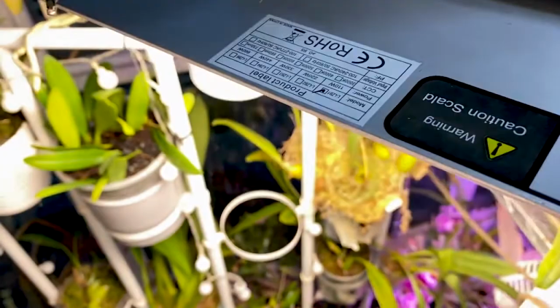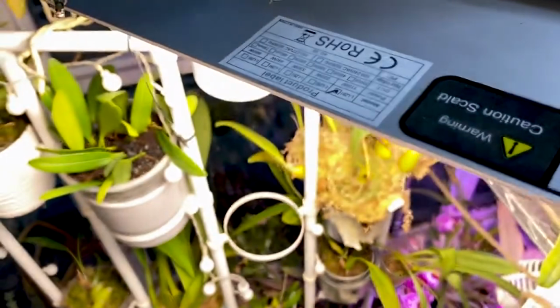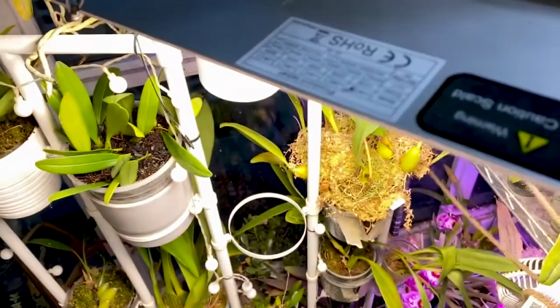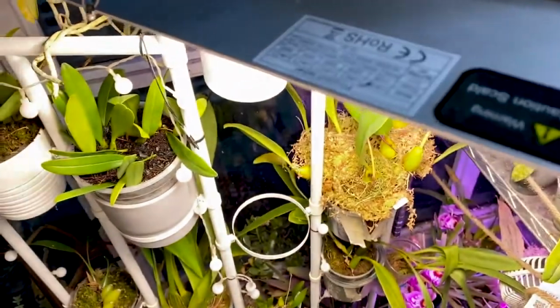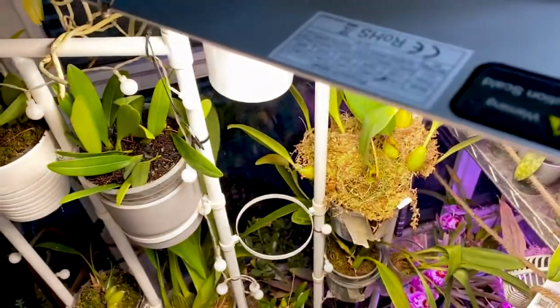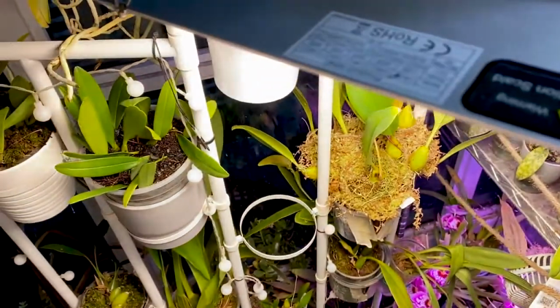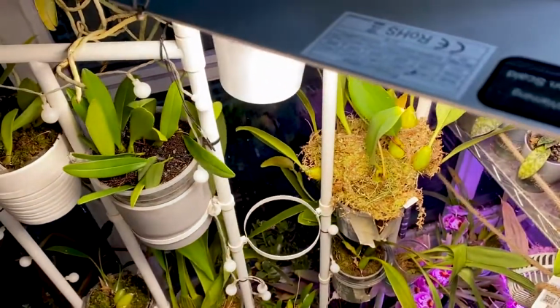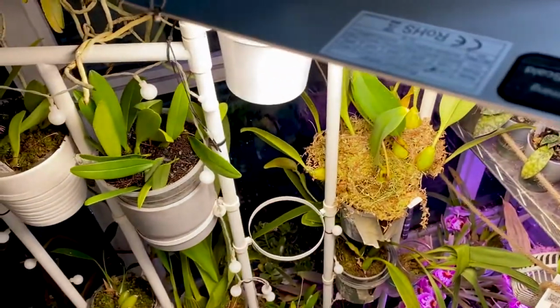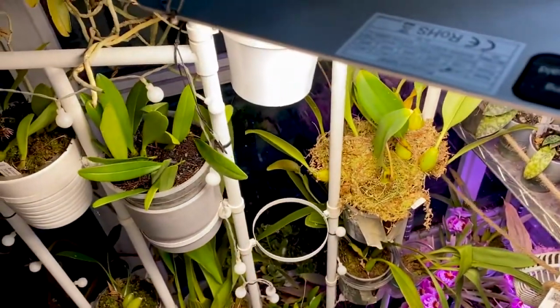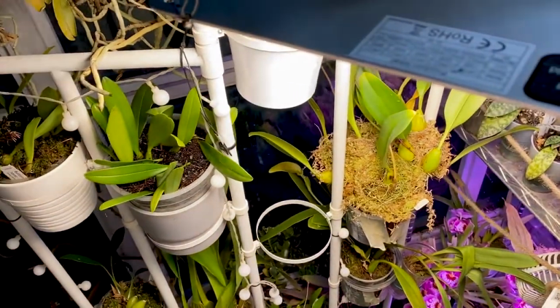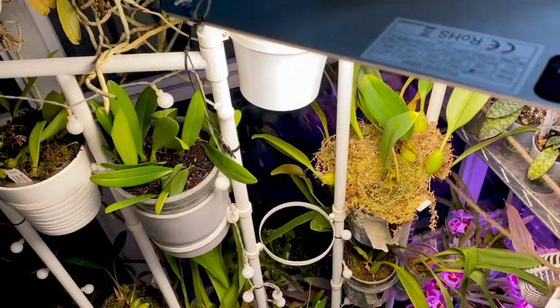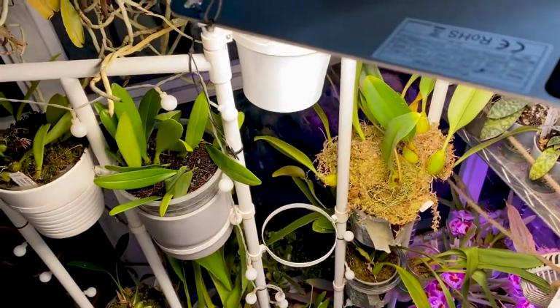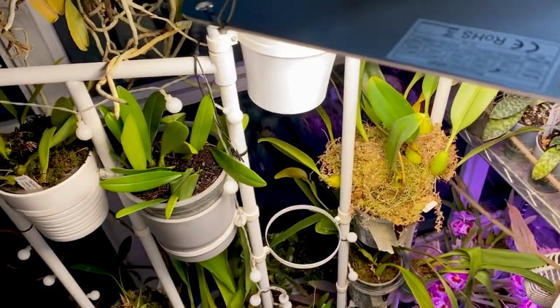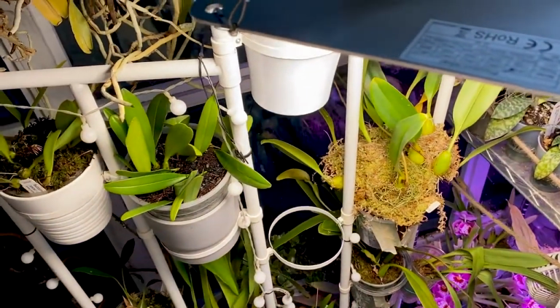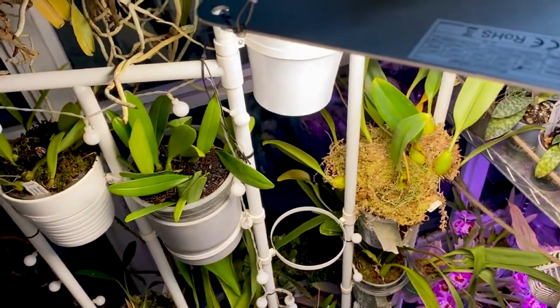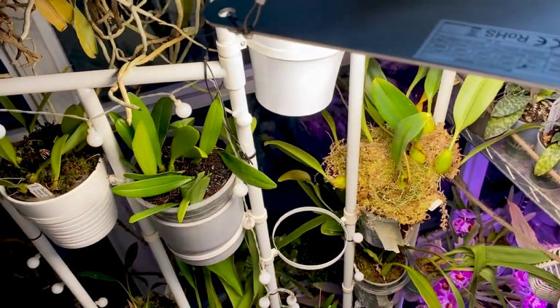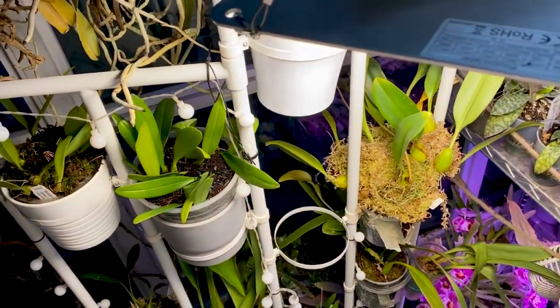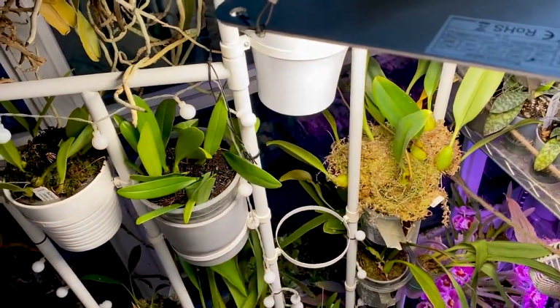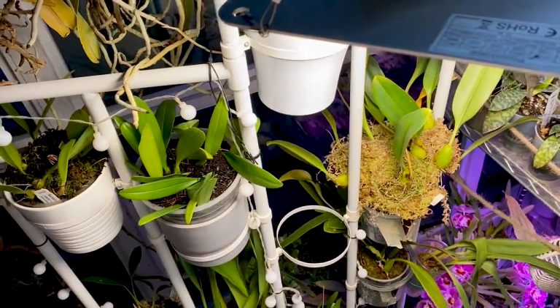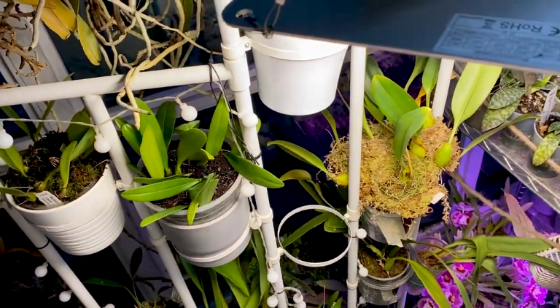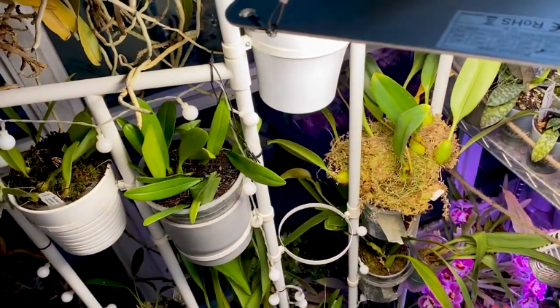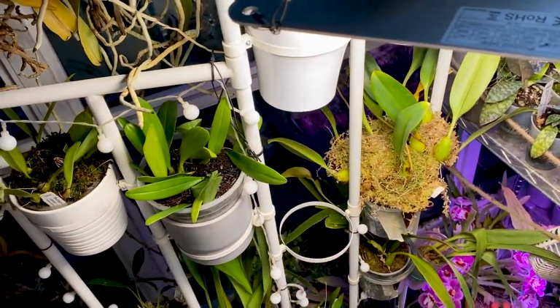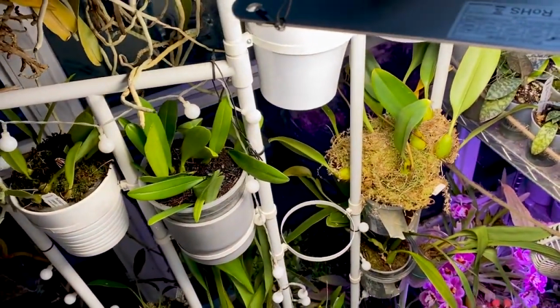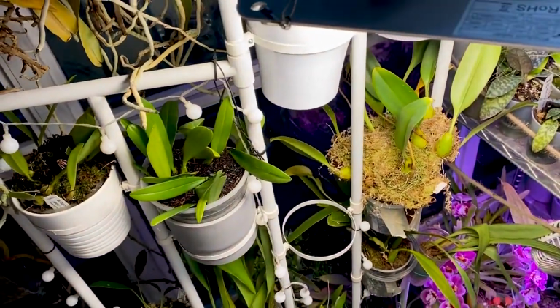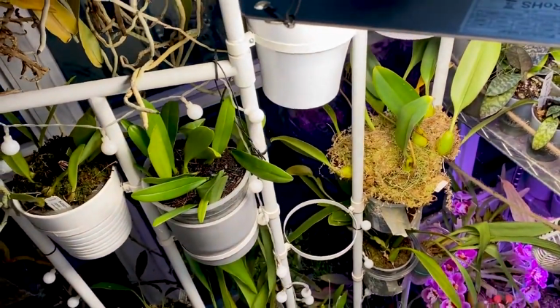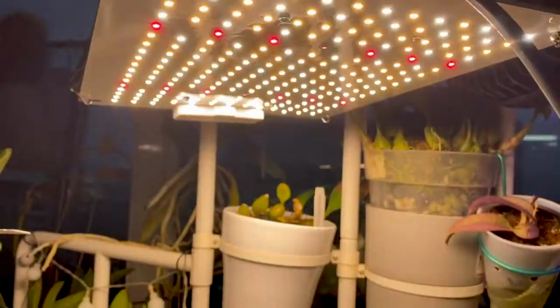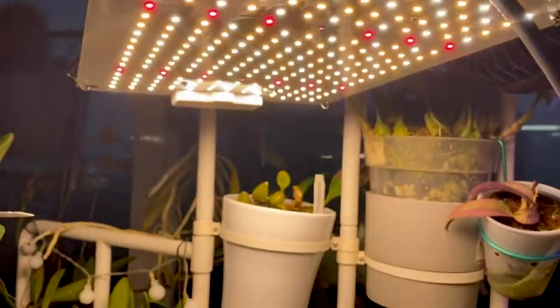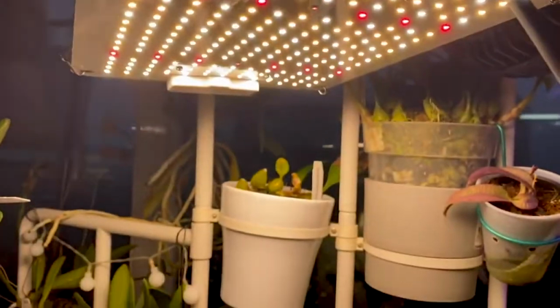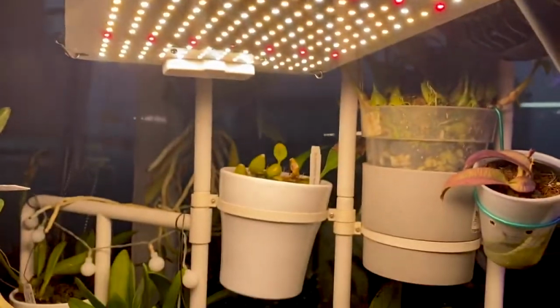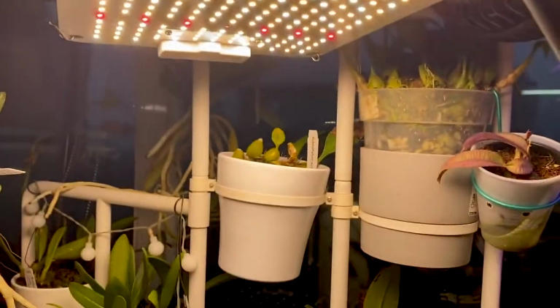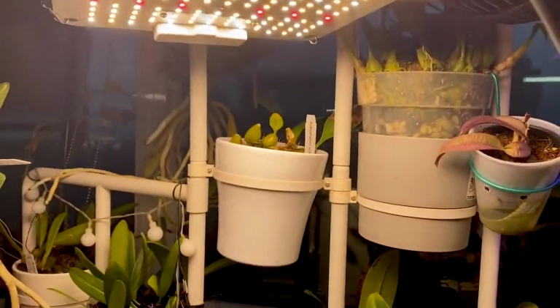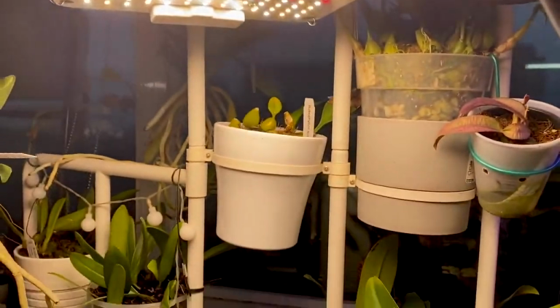And there you have it — very easy to set up! Head on over to their website, check out their lights, and remember to use 'Roll Orchids 5' for your 5% off.